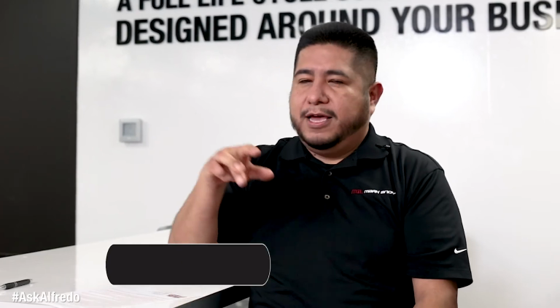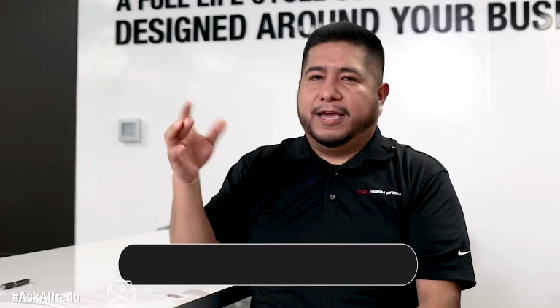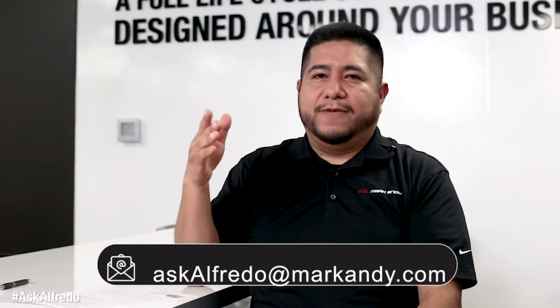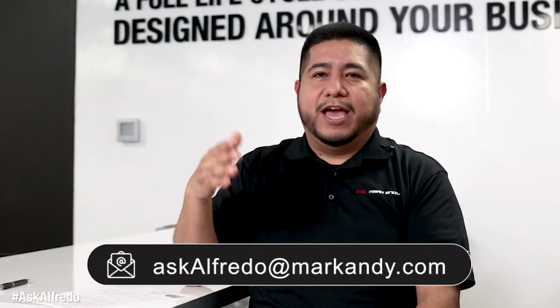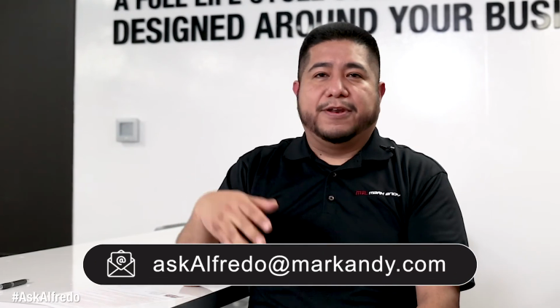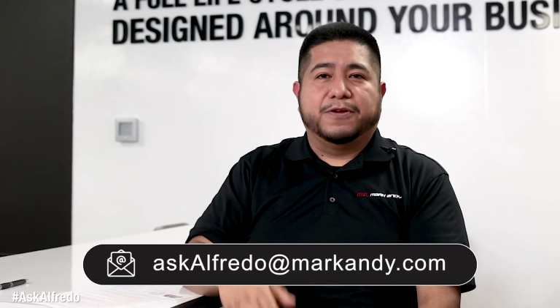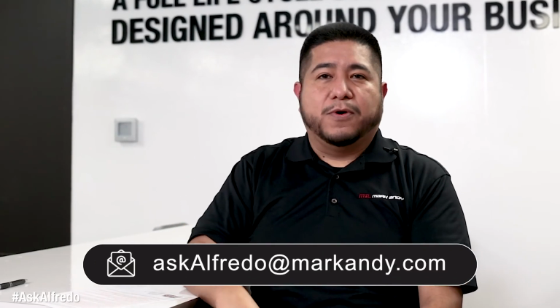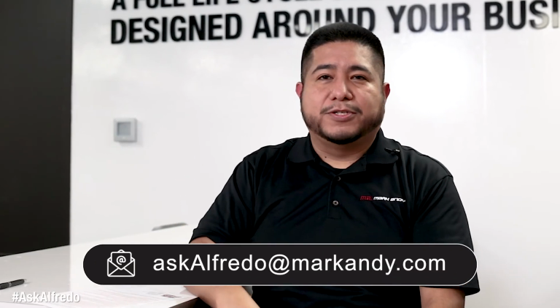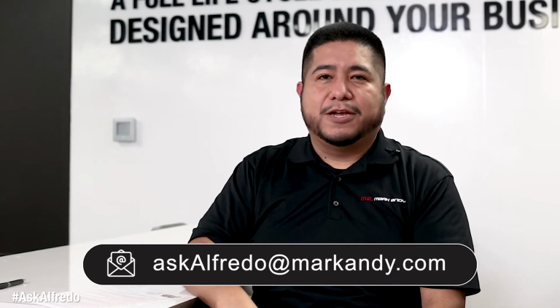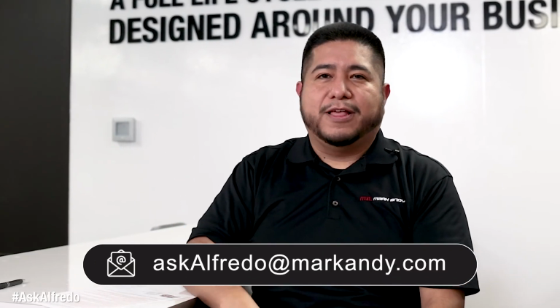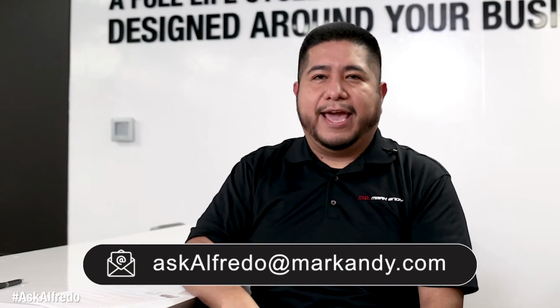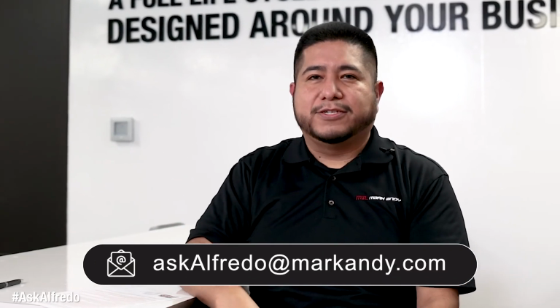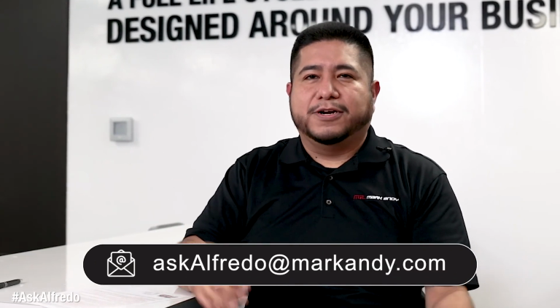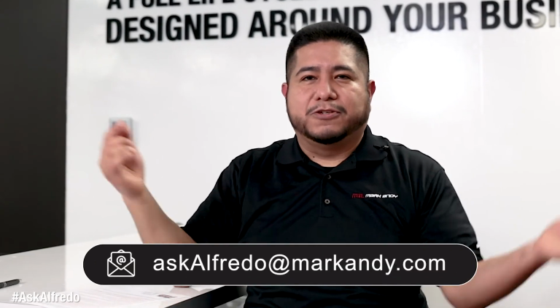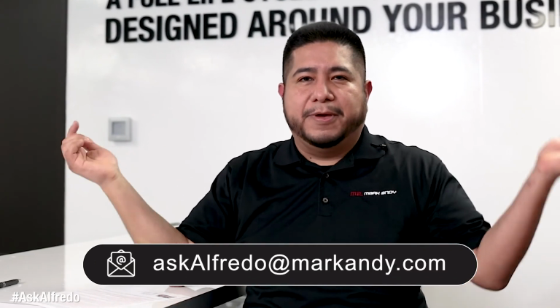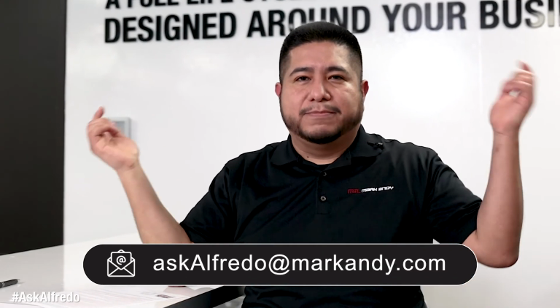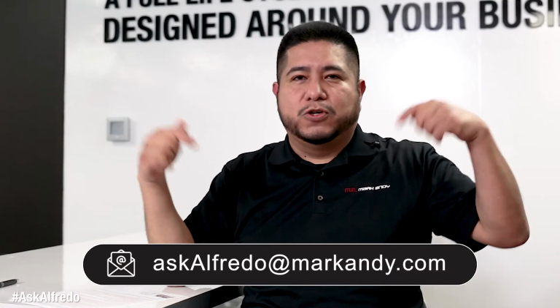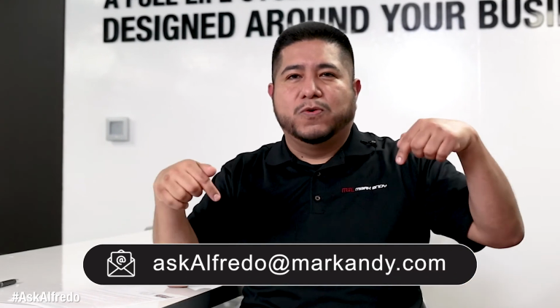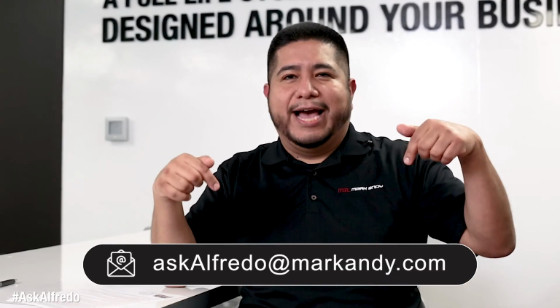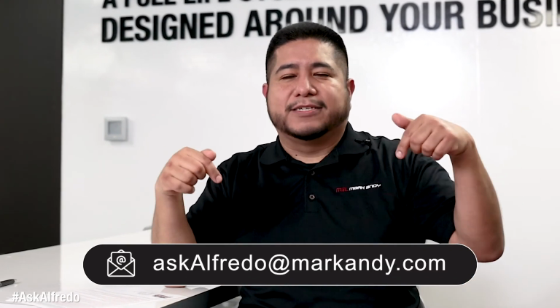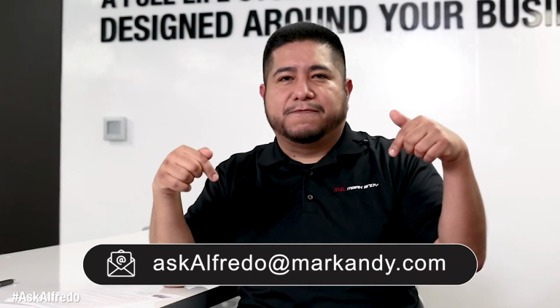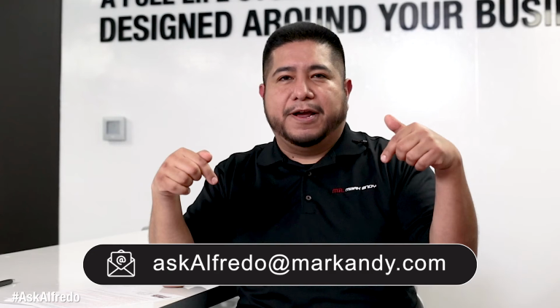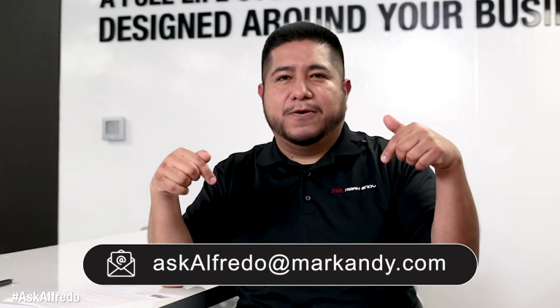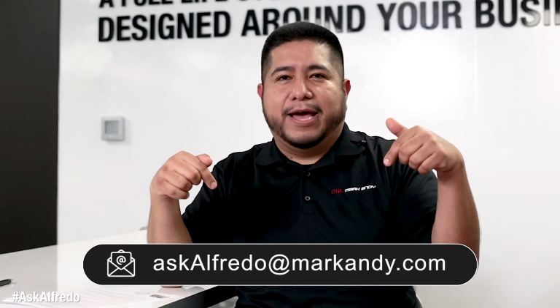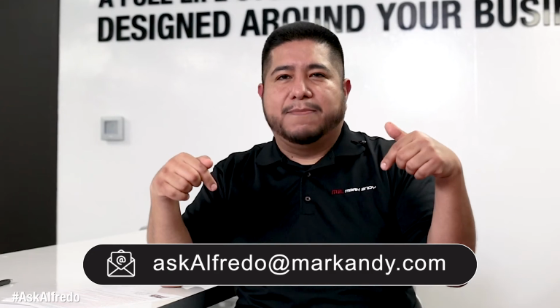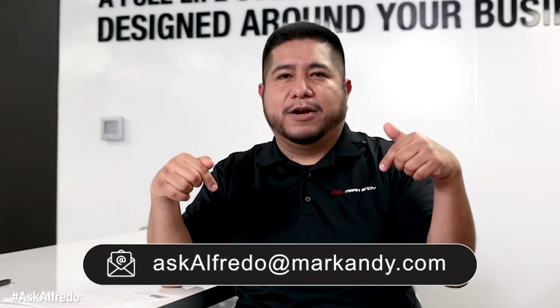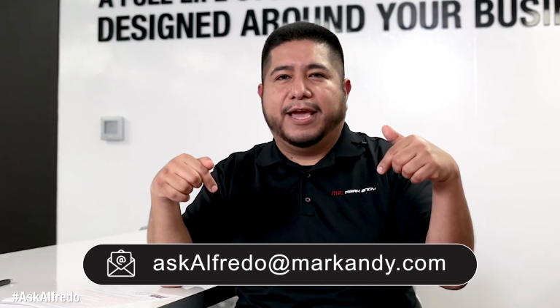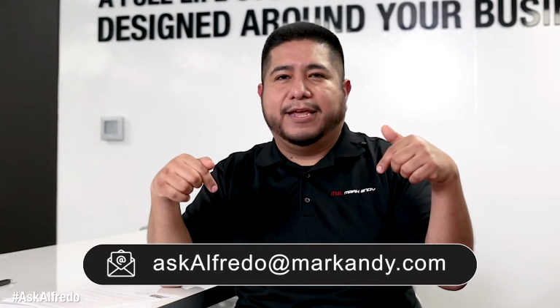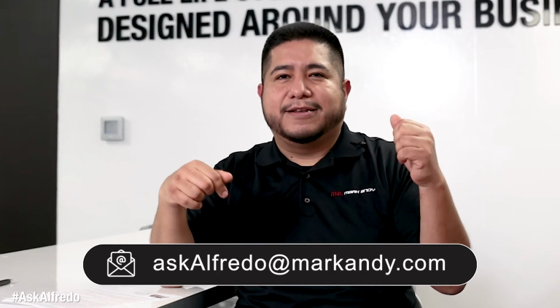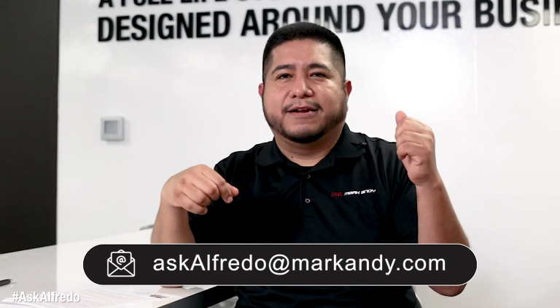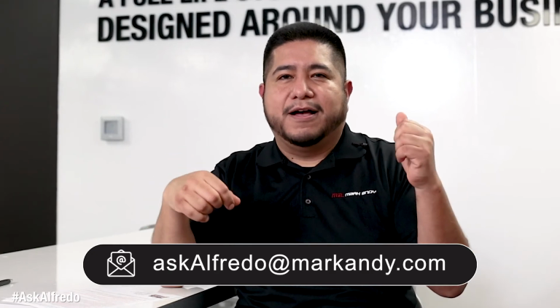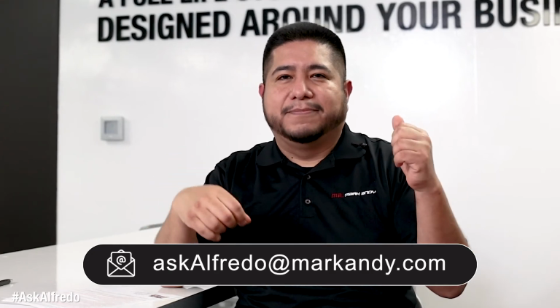Again, if you have any other questions that you'd like answered, submit them to askalfredo@markhandy.com.